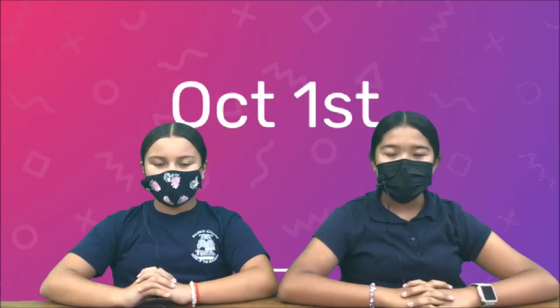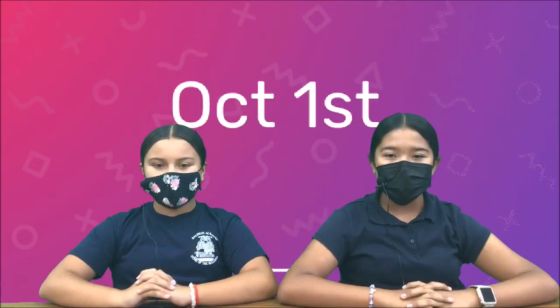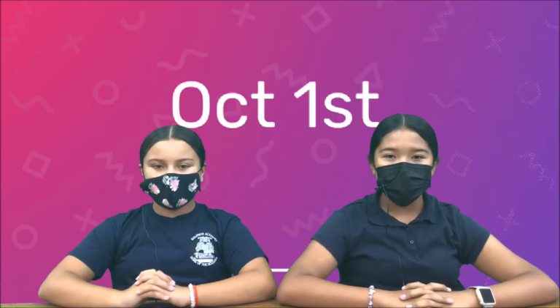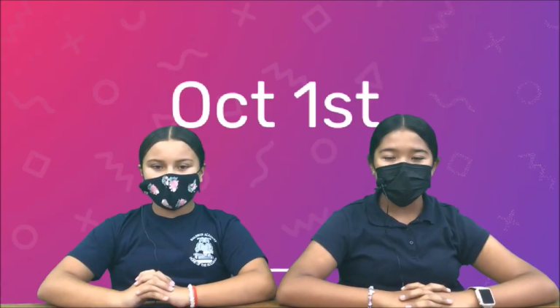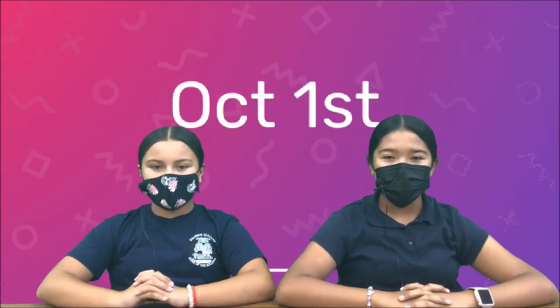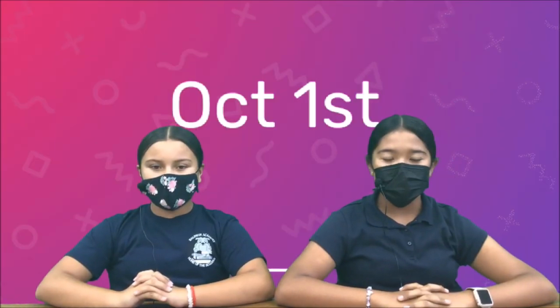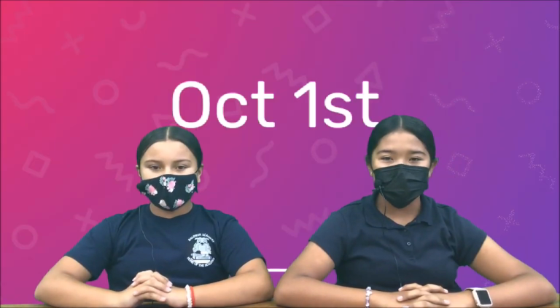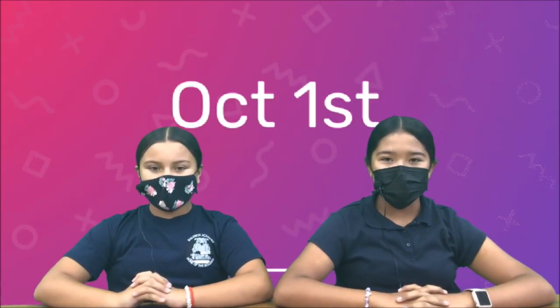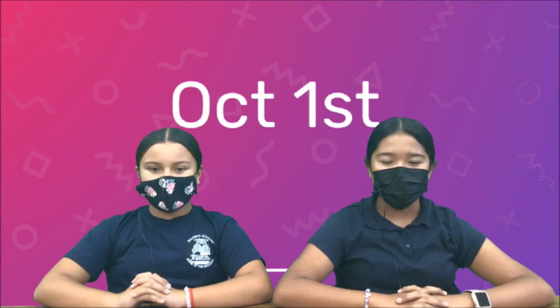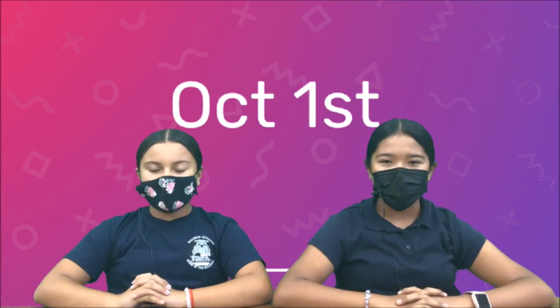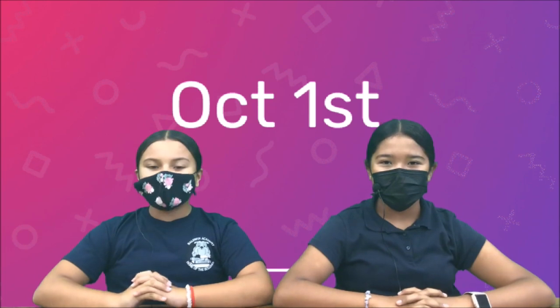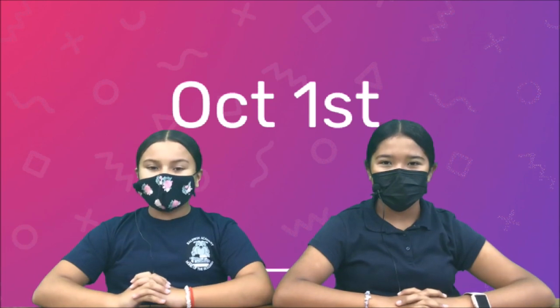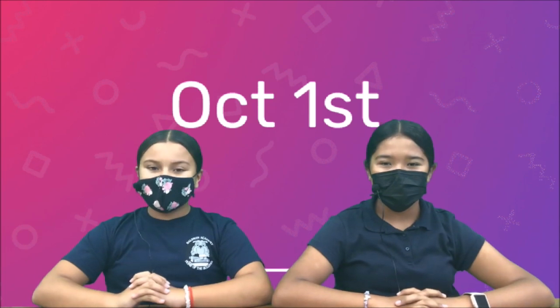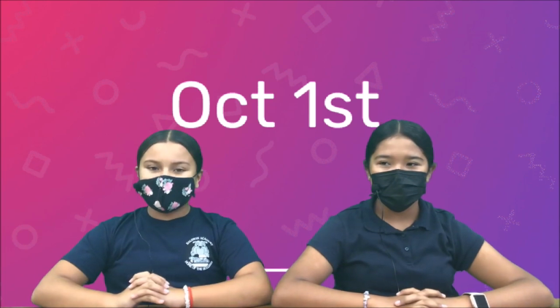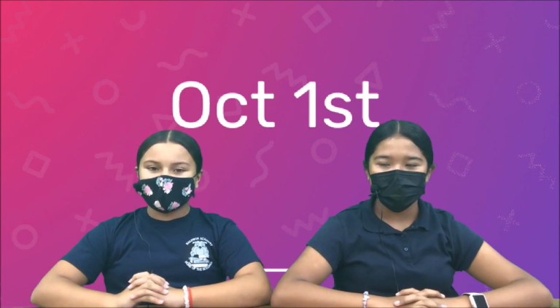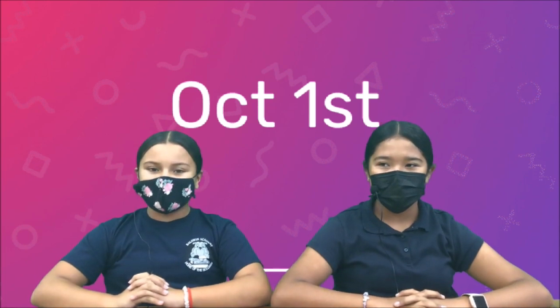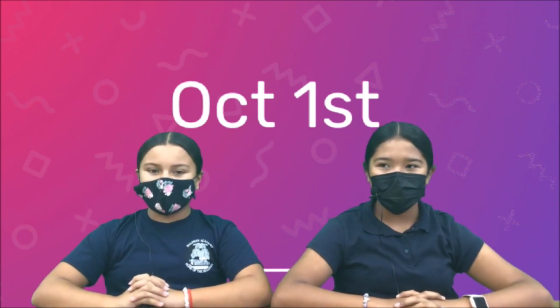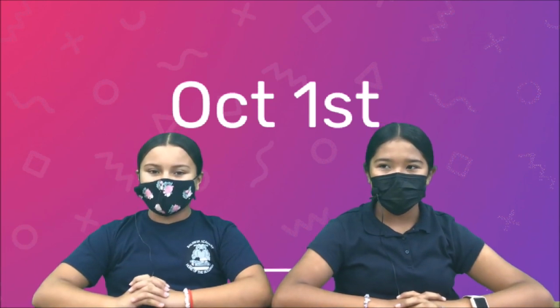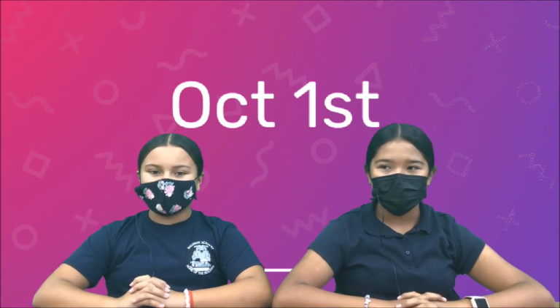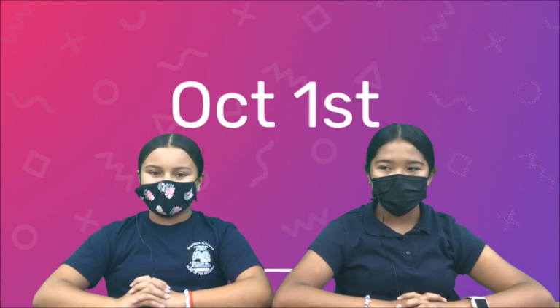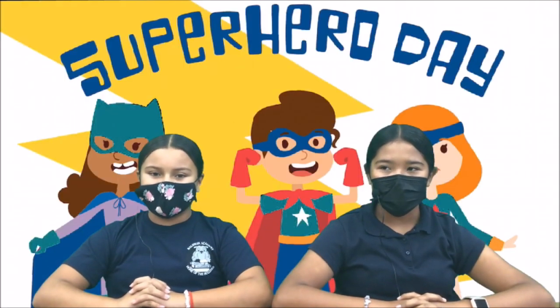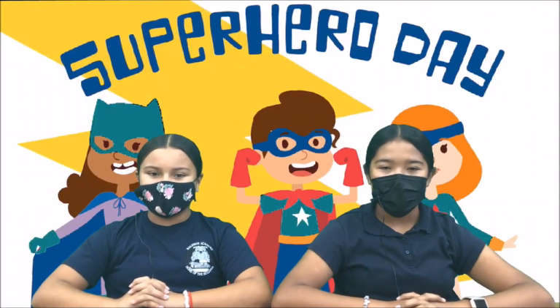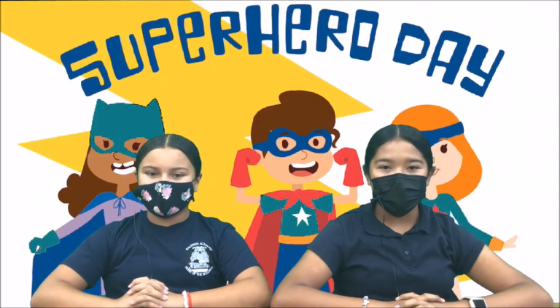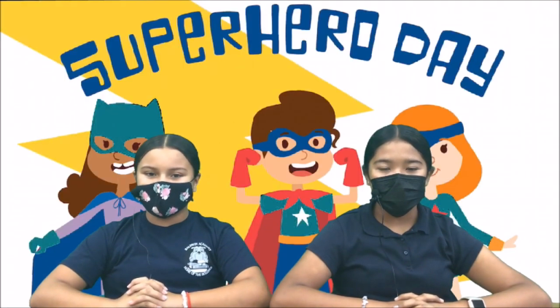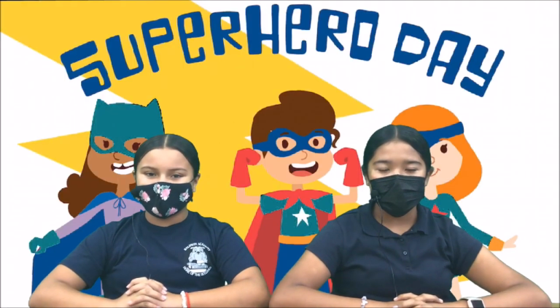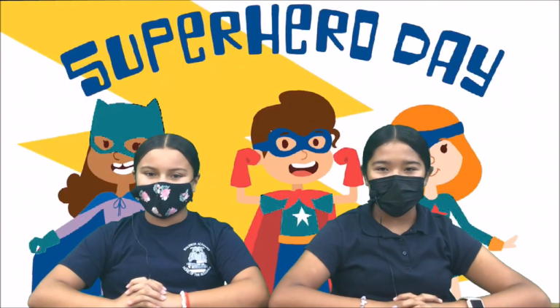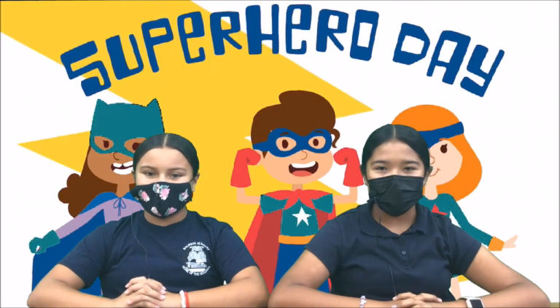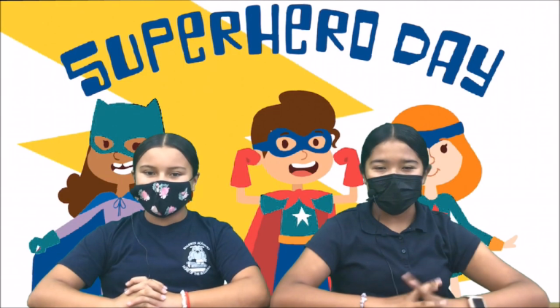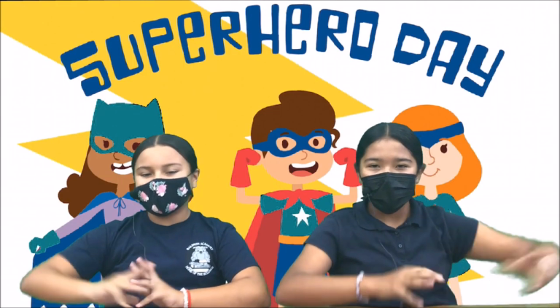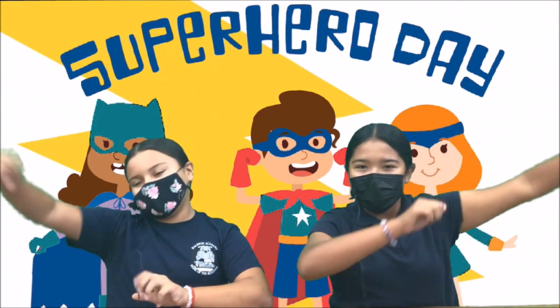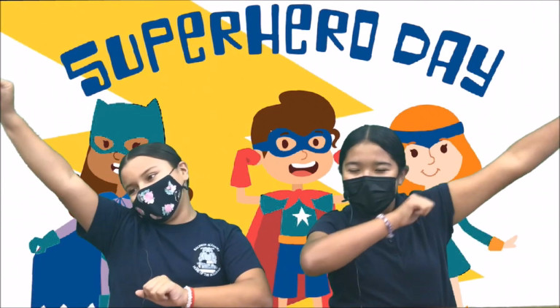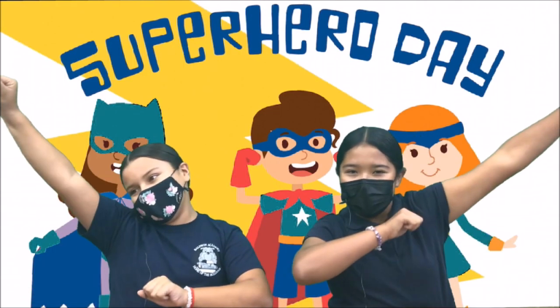Next week is School Spirit Day. Make sure you guys wear your superhero gear for Superhero Day!